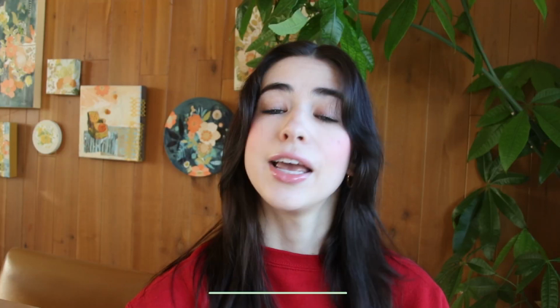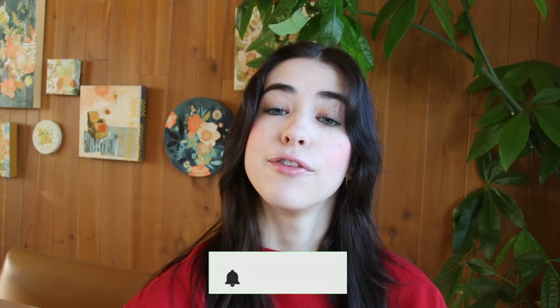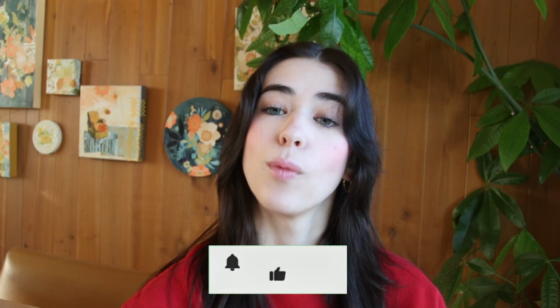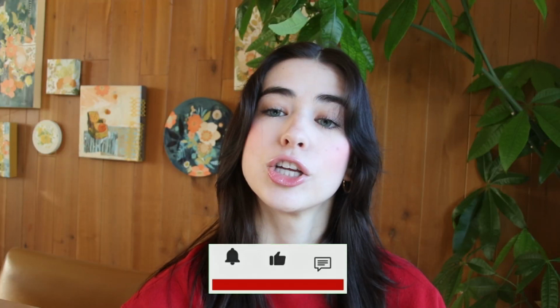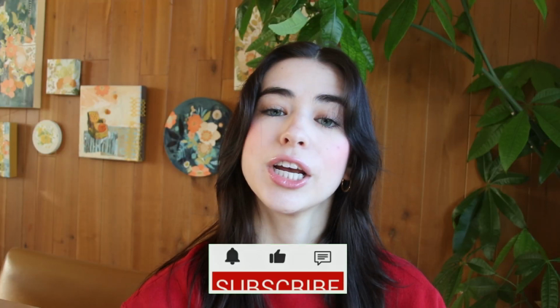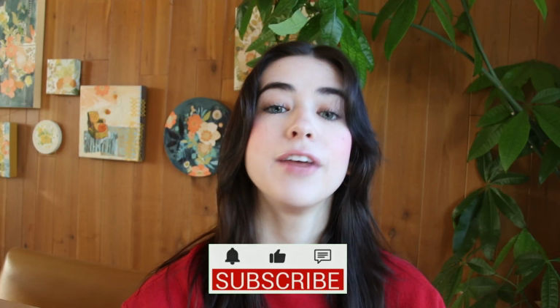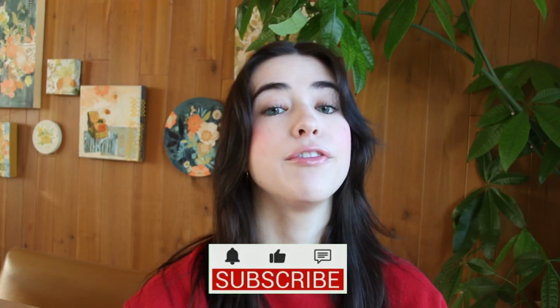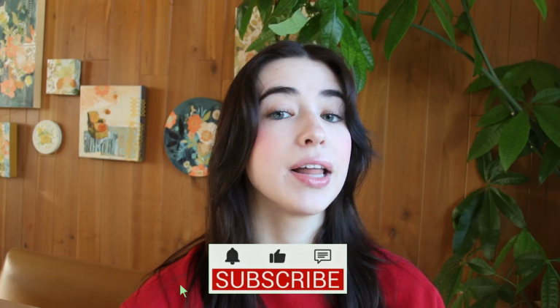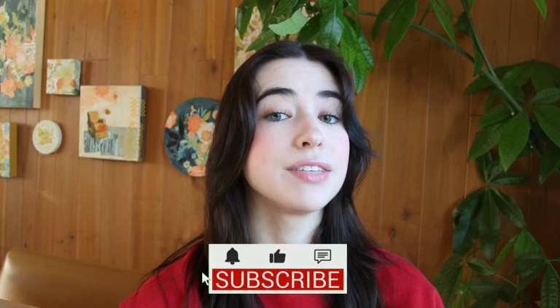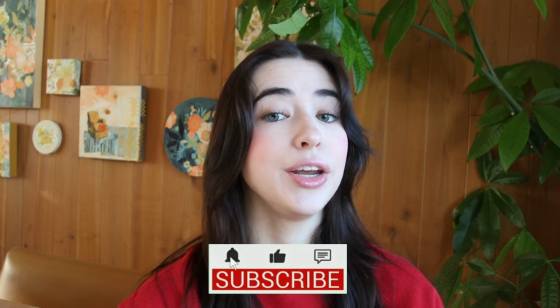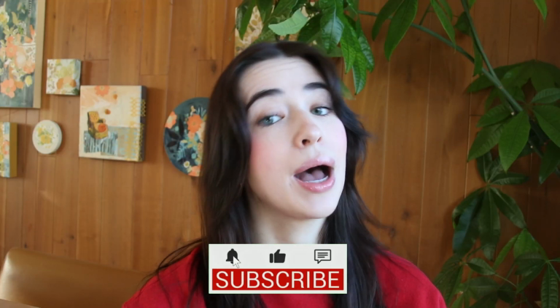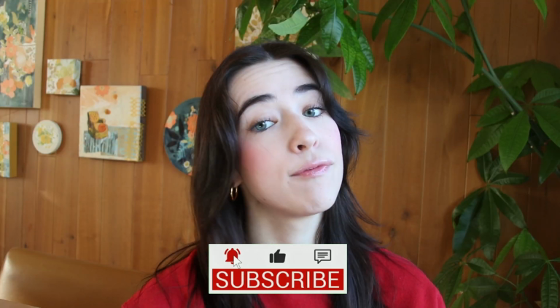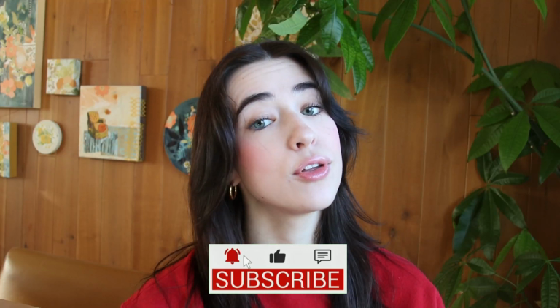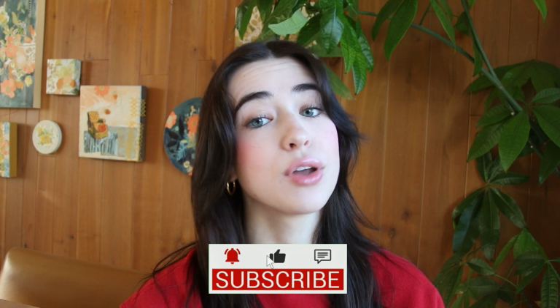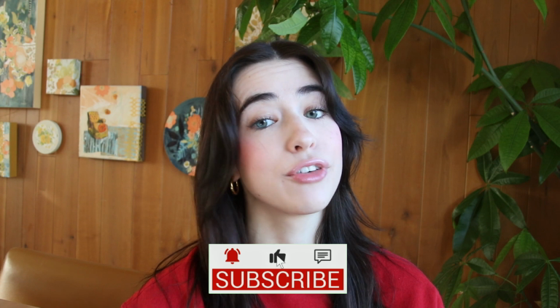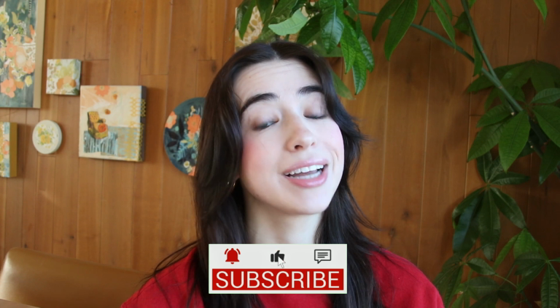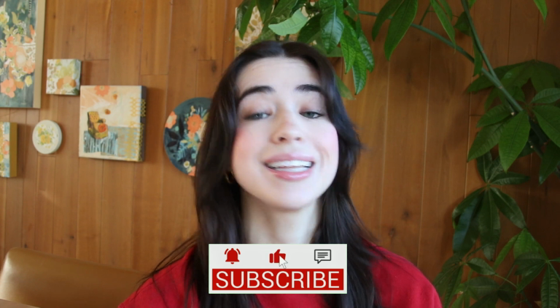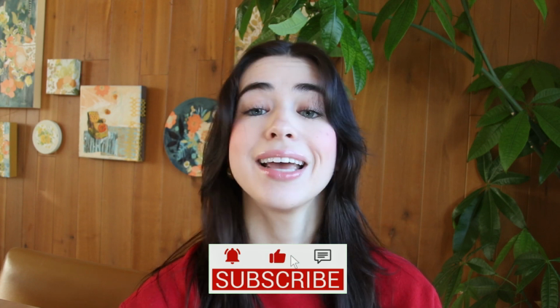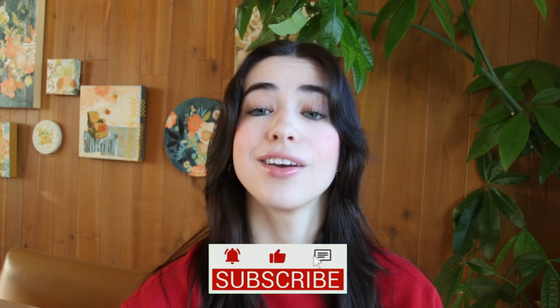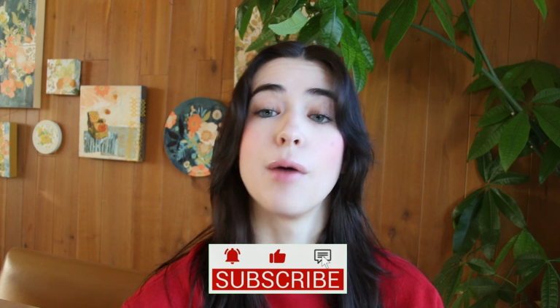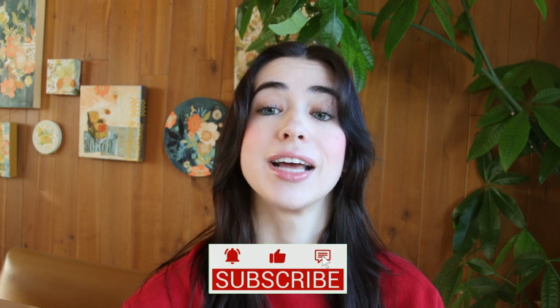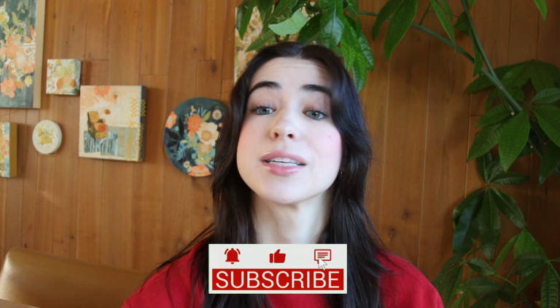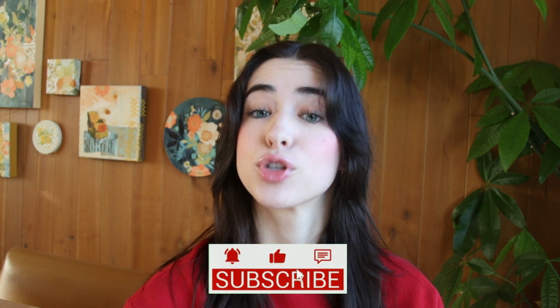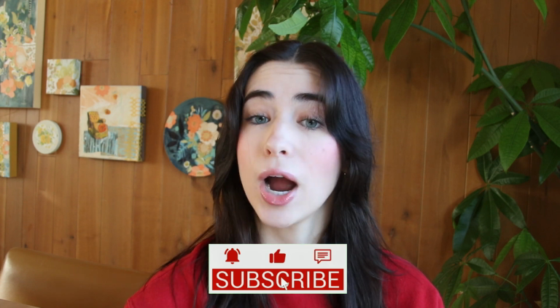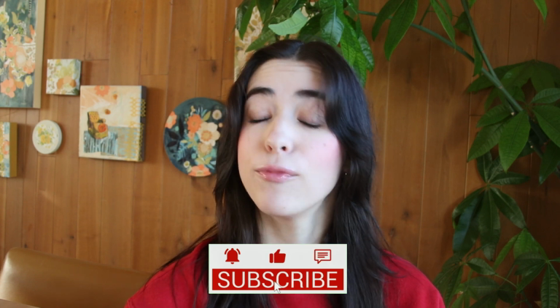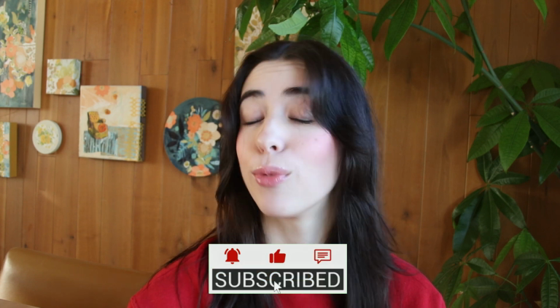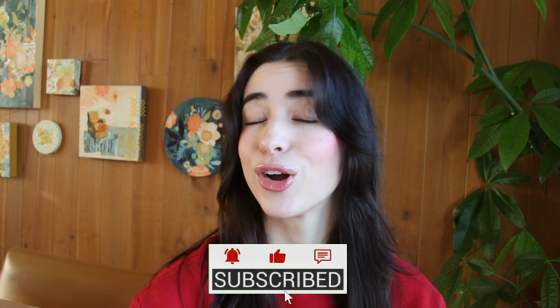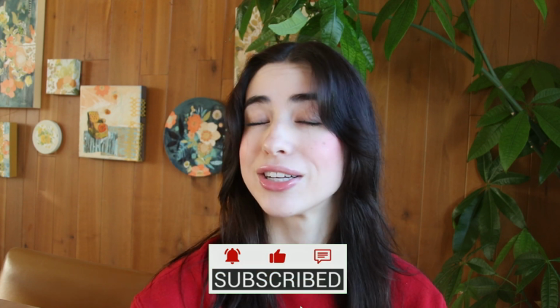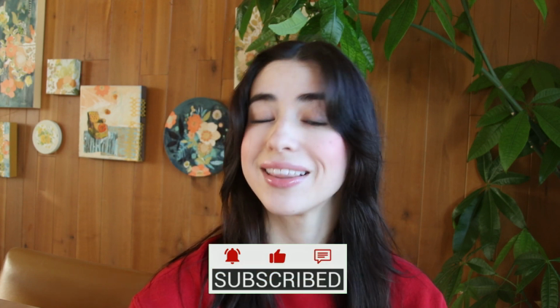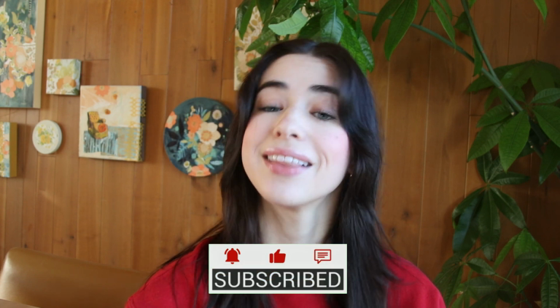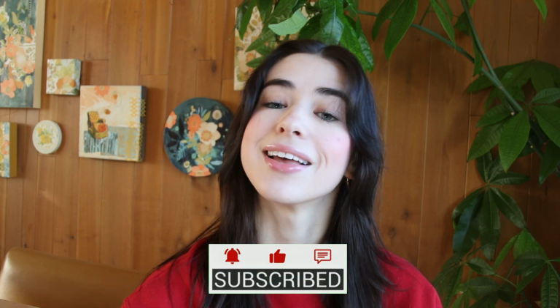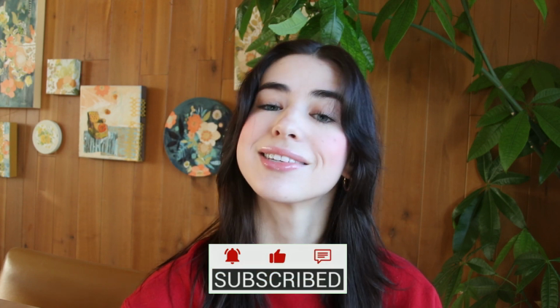Thank you for watching, and if you found this video helpful, don't forget to like, comment, and subscribe for more content like this.